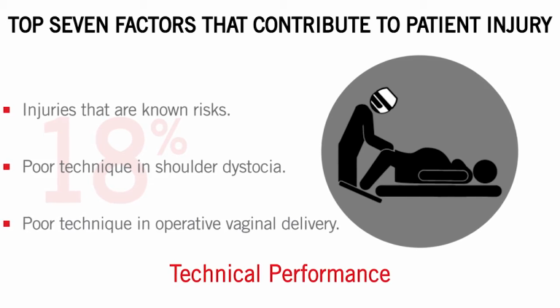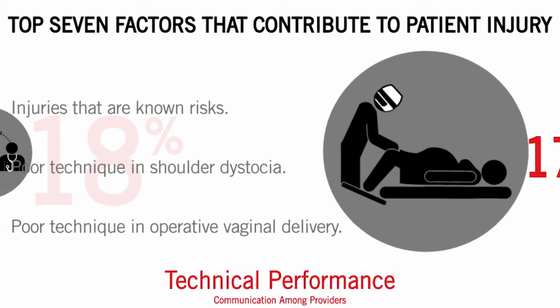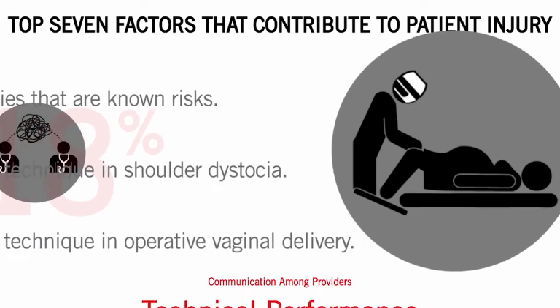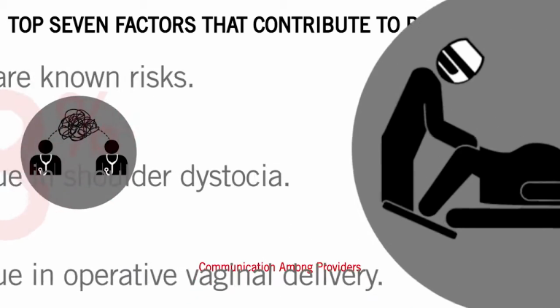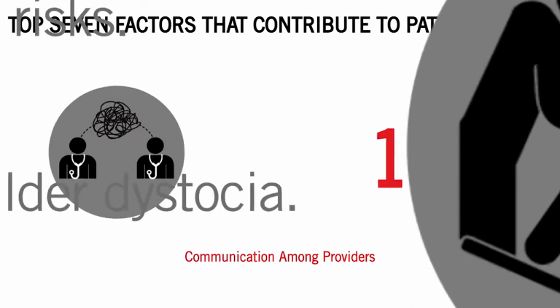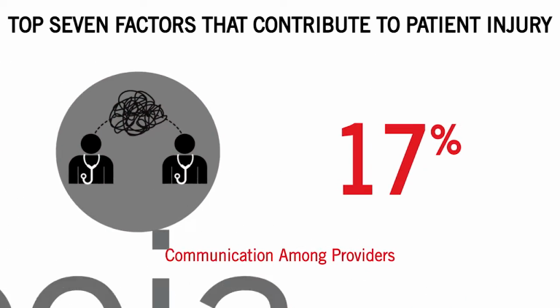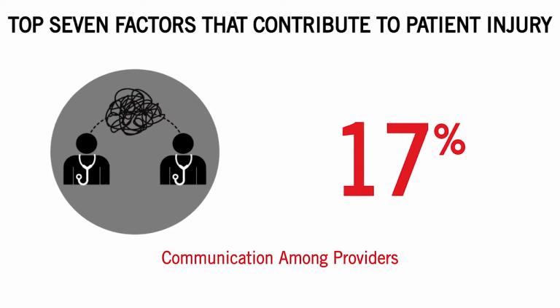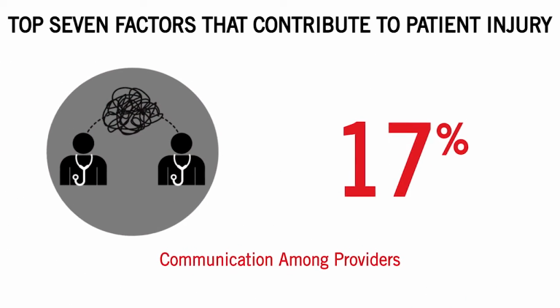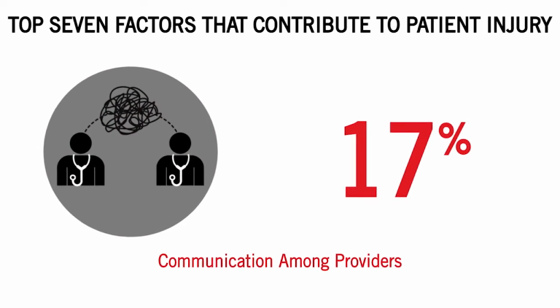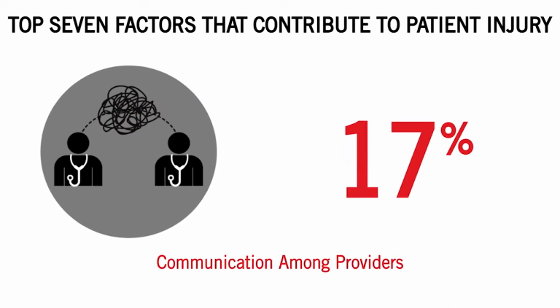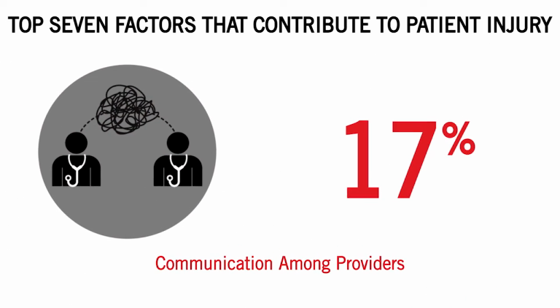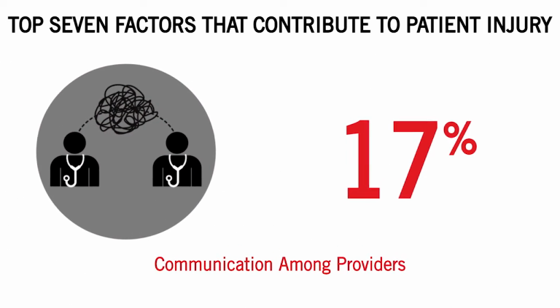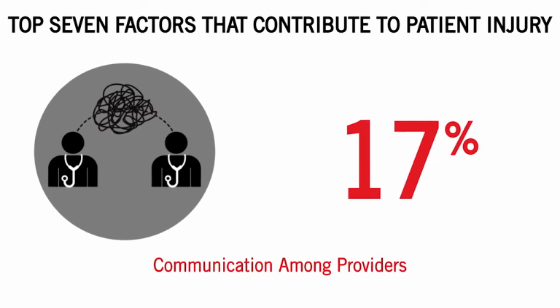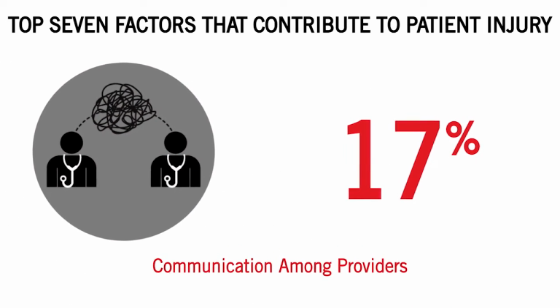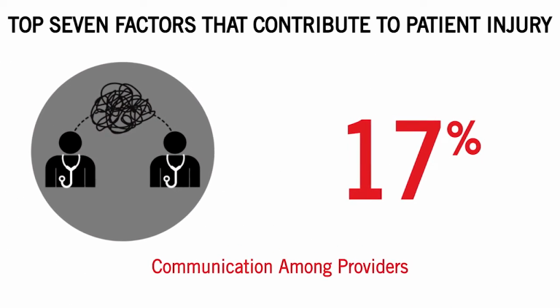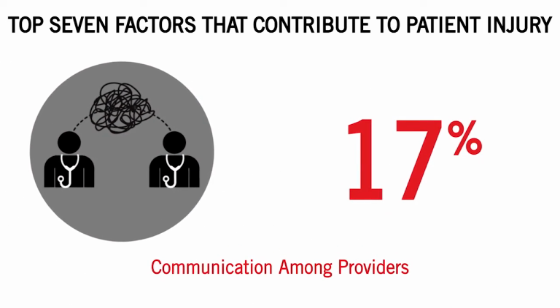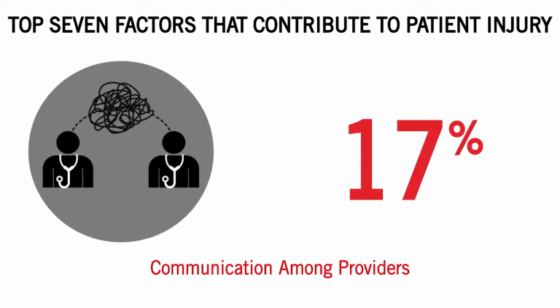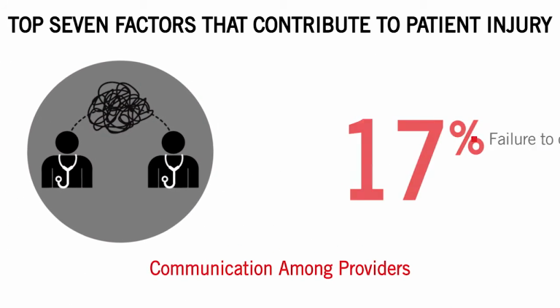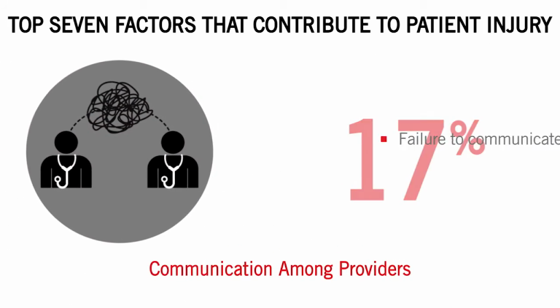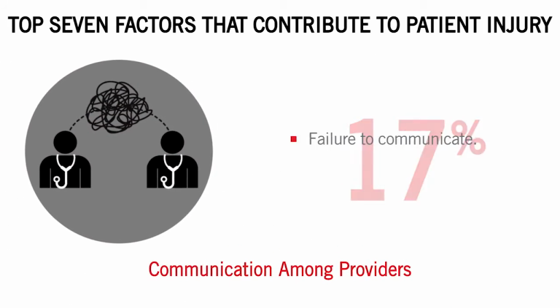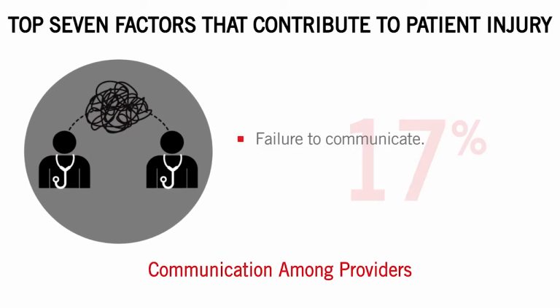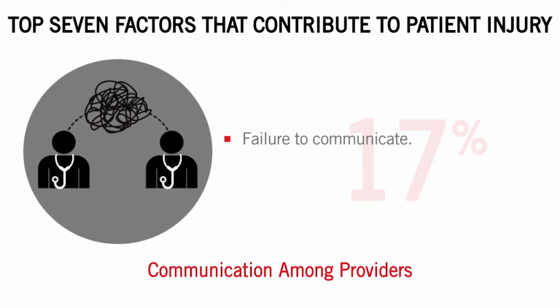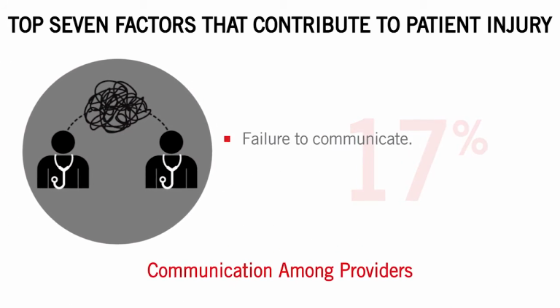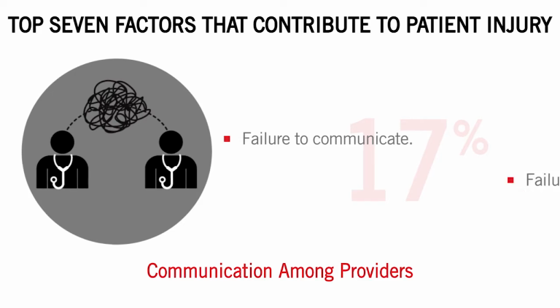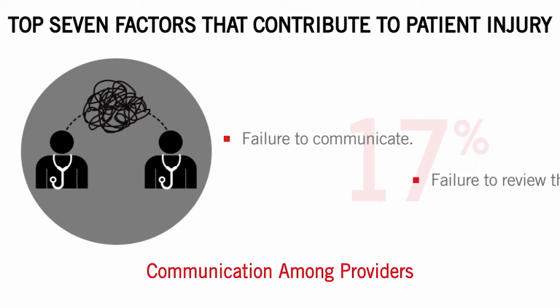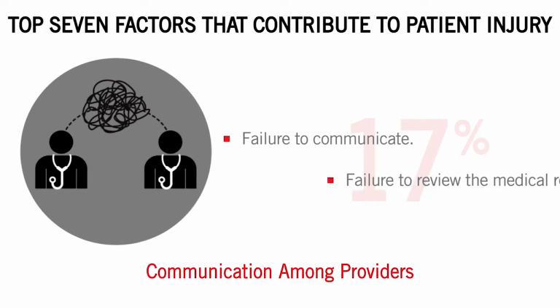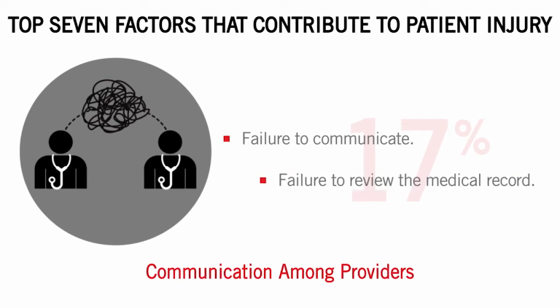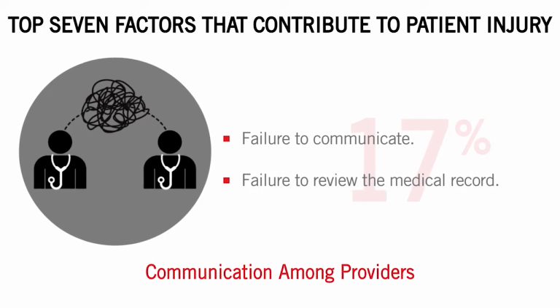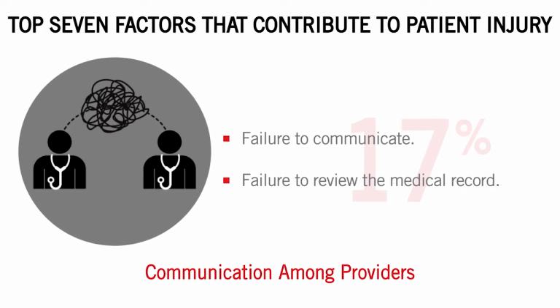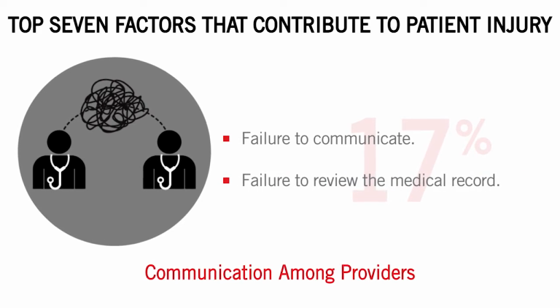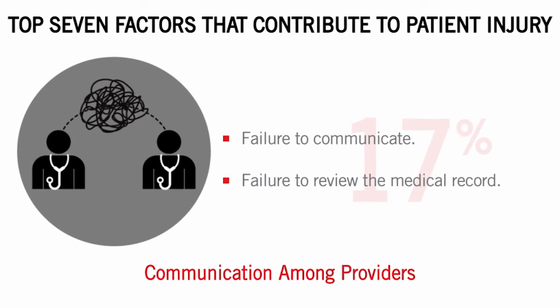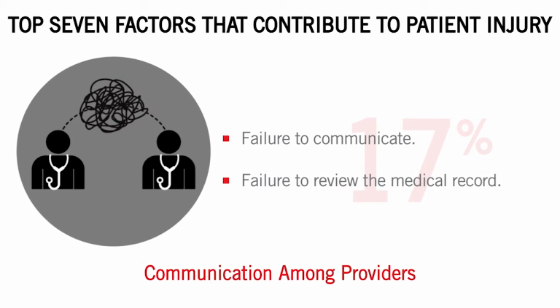Four: communication among providers, such as failure to communicate and failure to review the medical record.